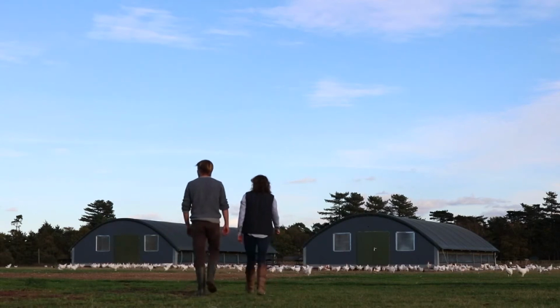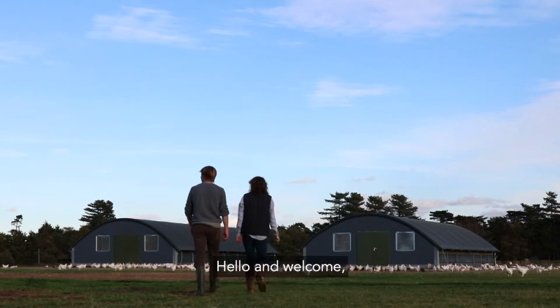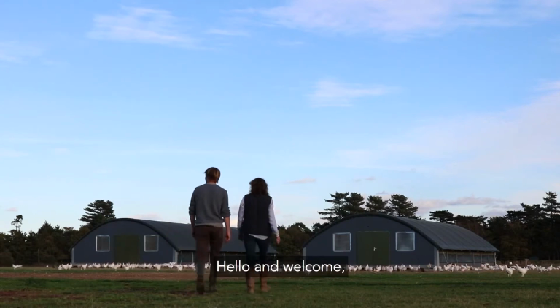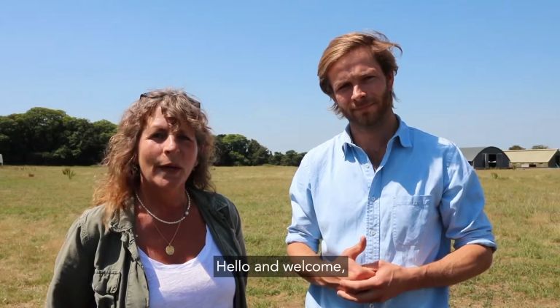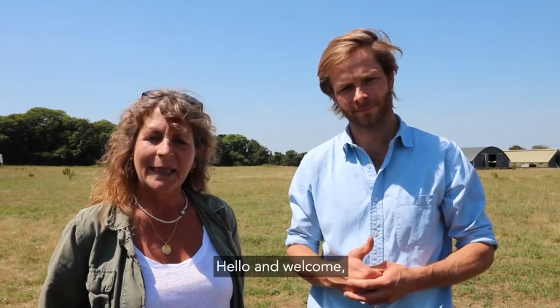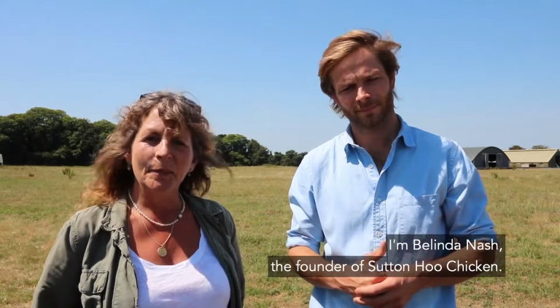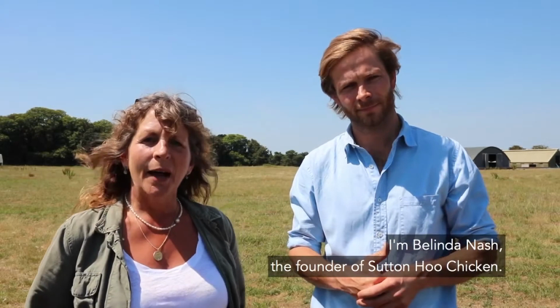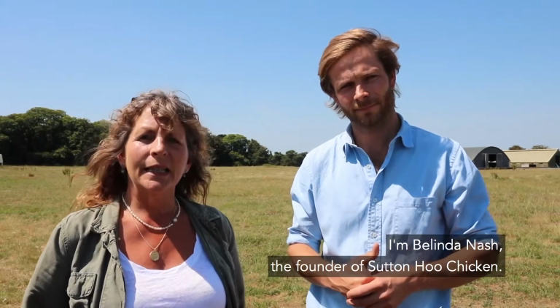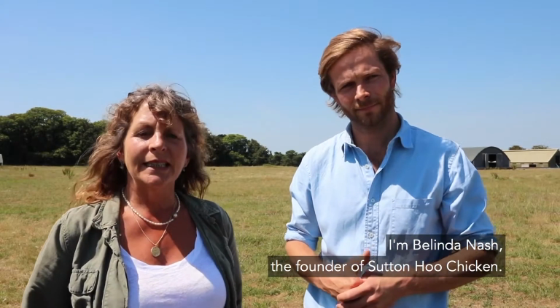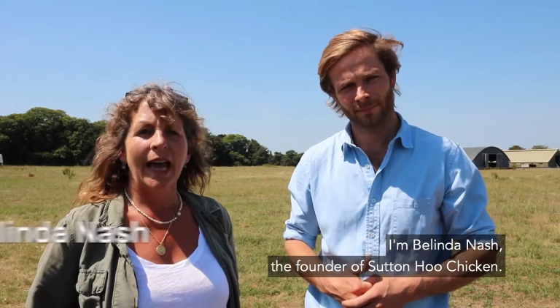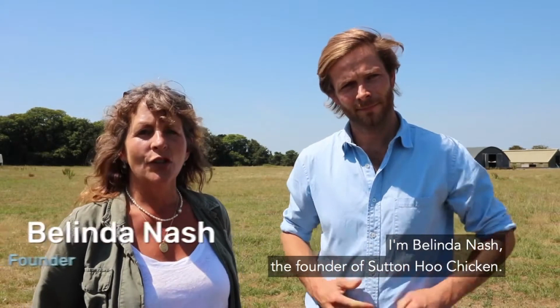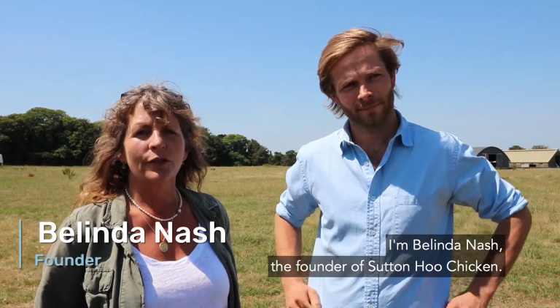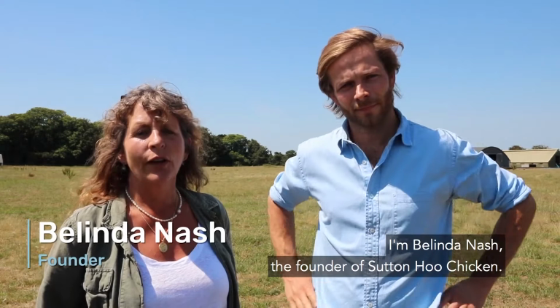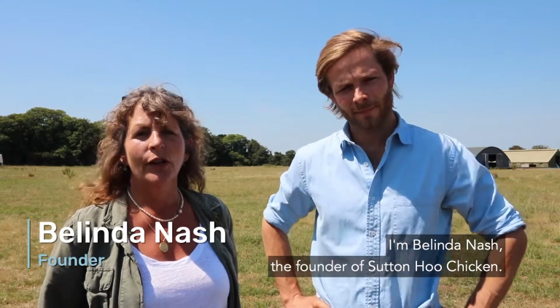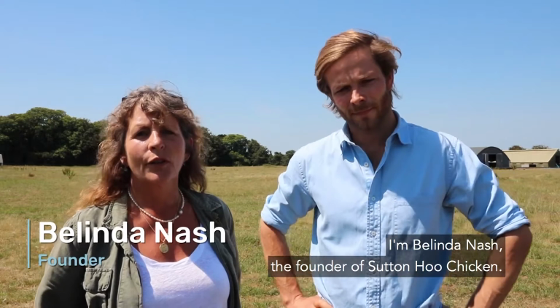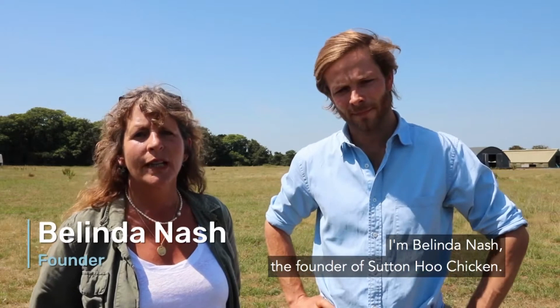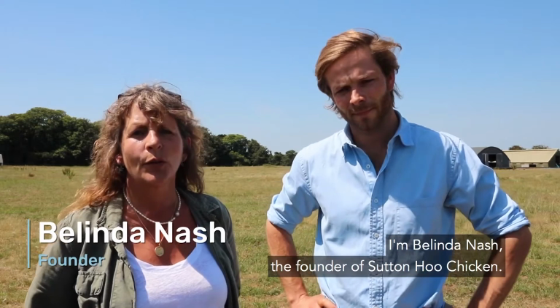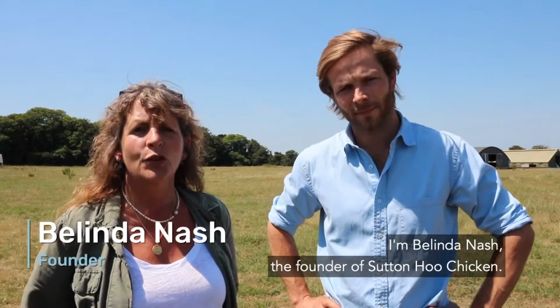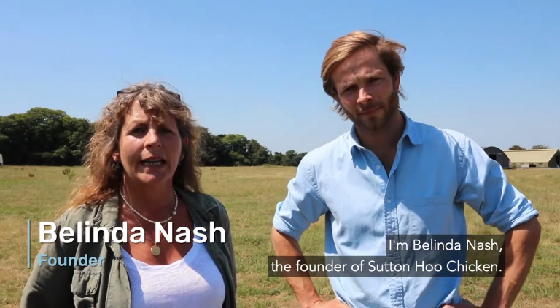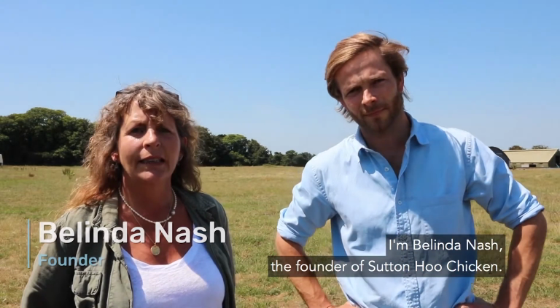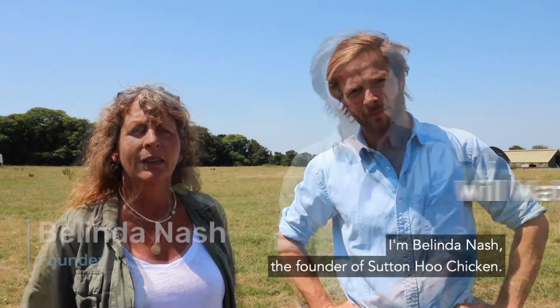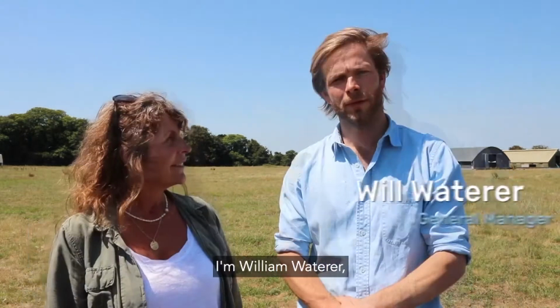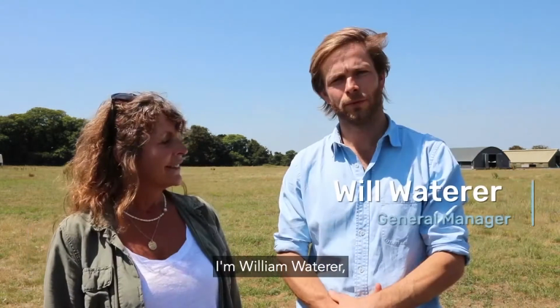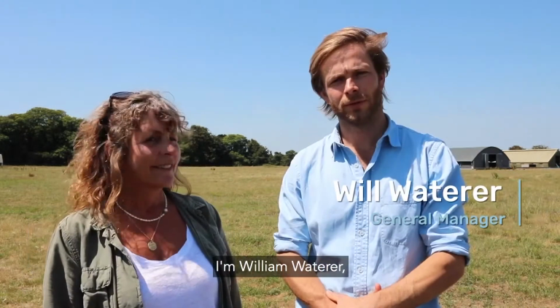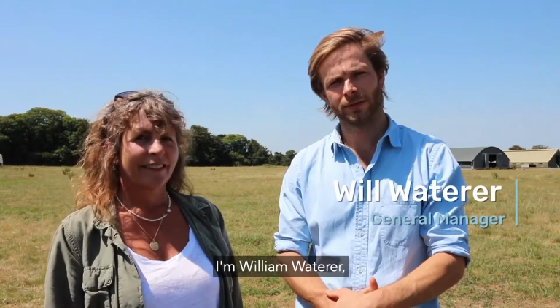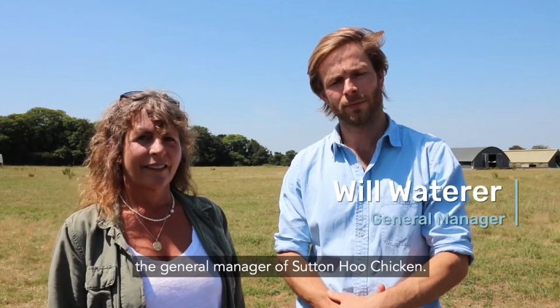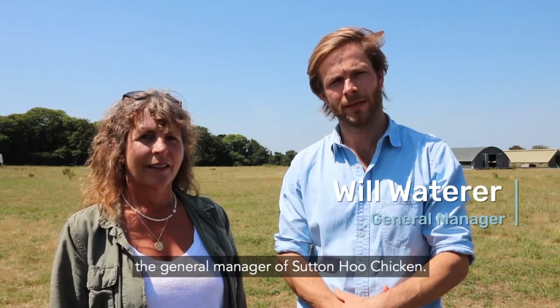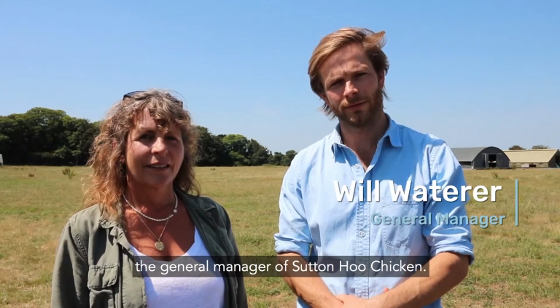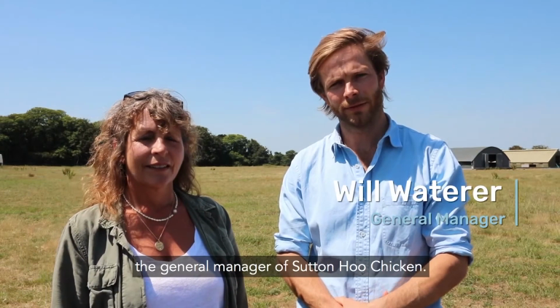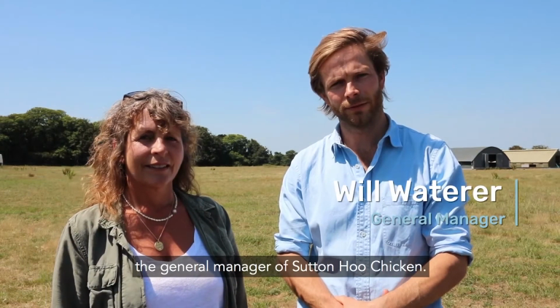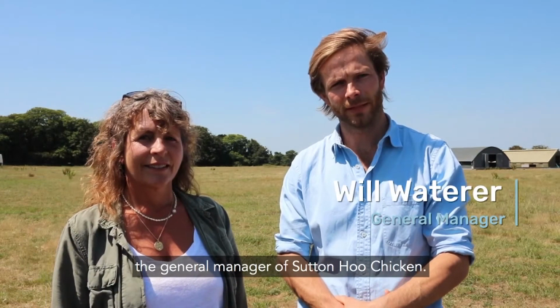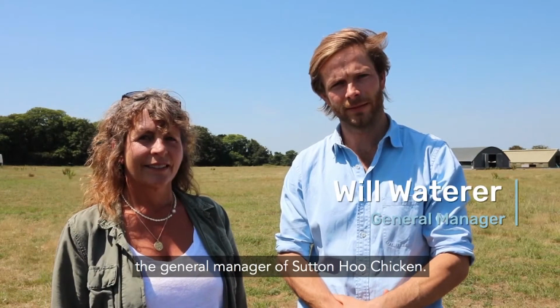Hello and welcome. I'm Belinda Nash, the founder of Sutton Hoo Chicken. I'm William Walterow, the general manager of Sutton Hoo Chickens.